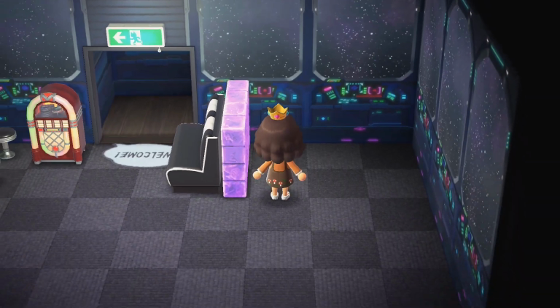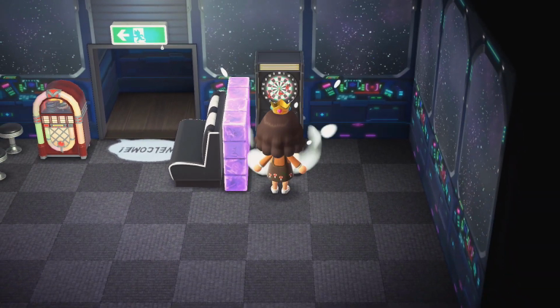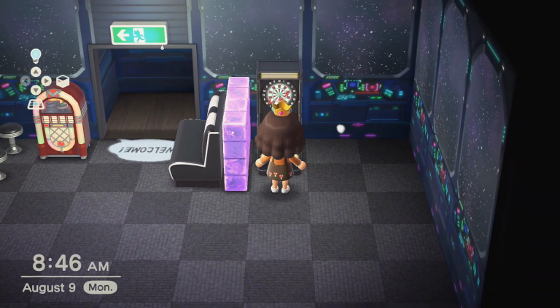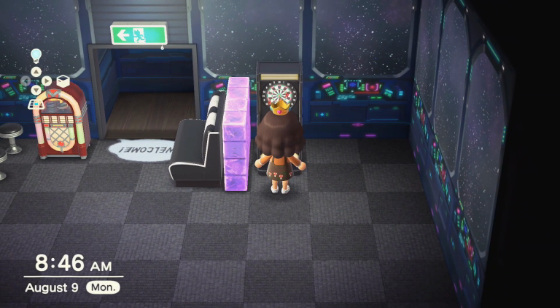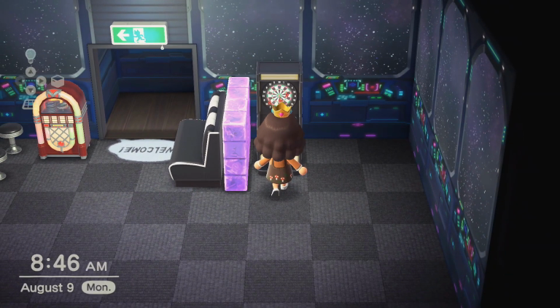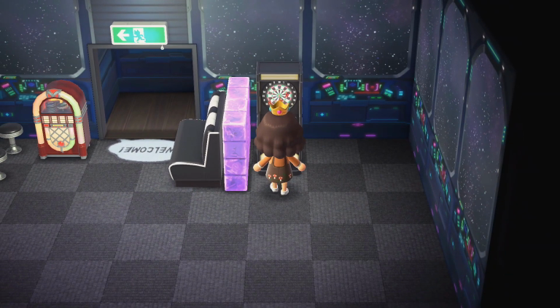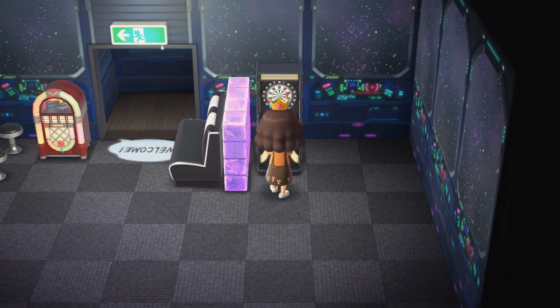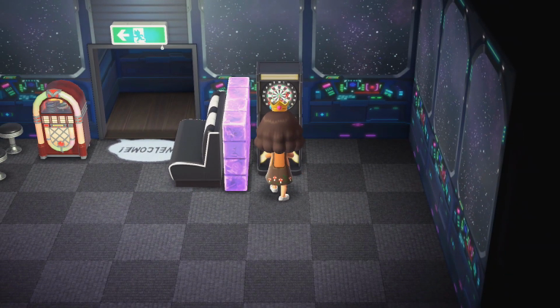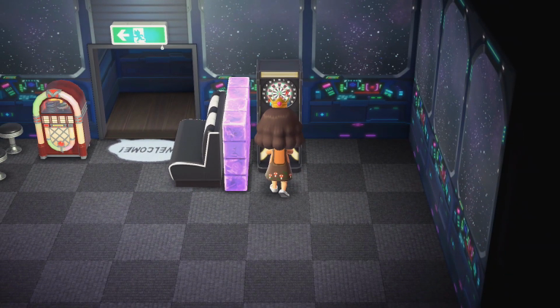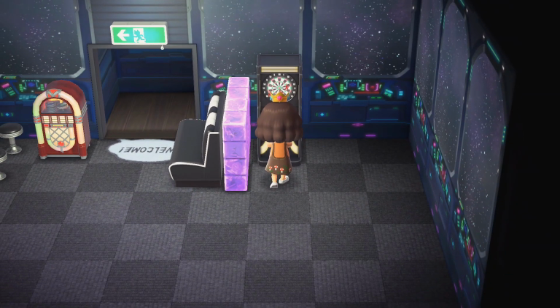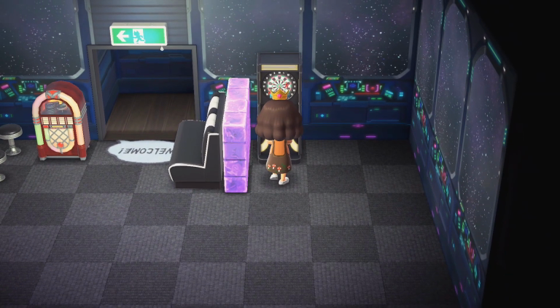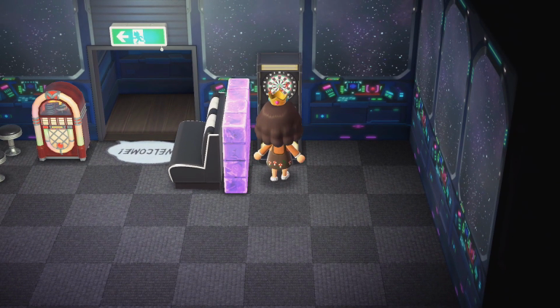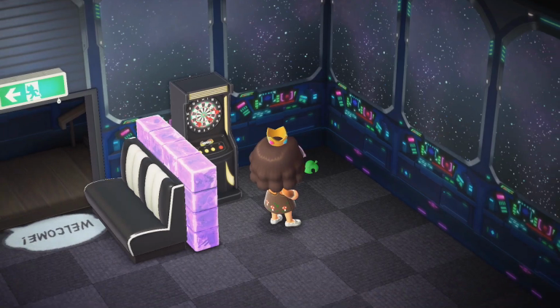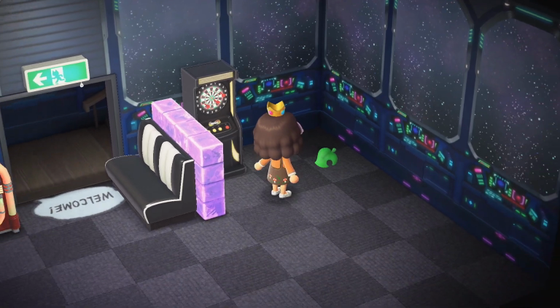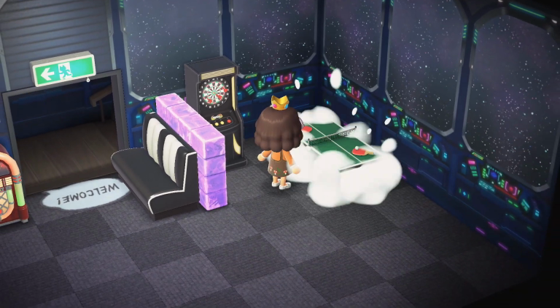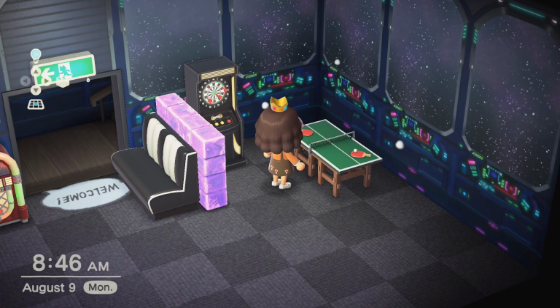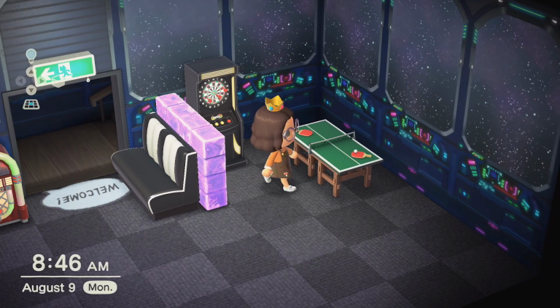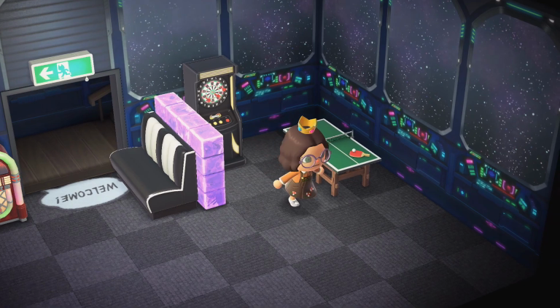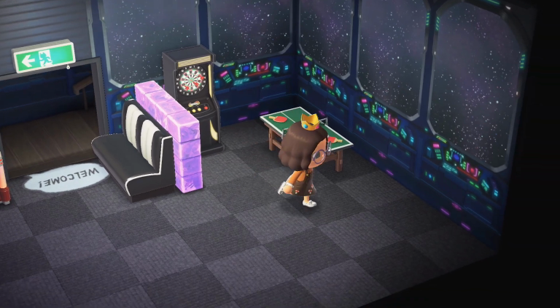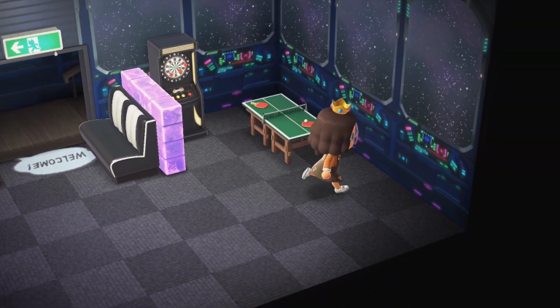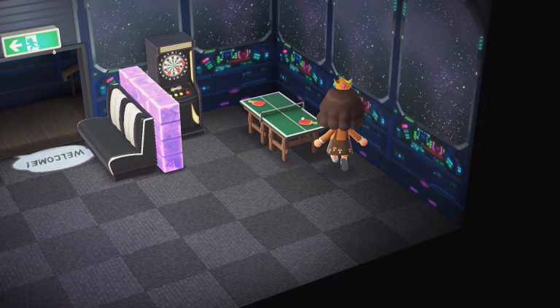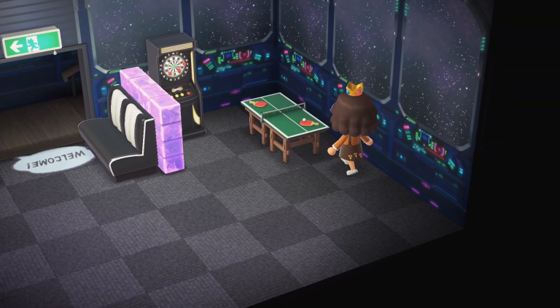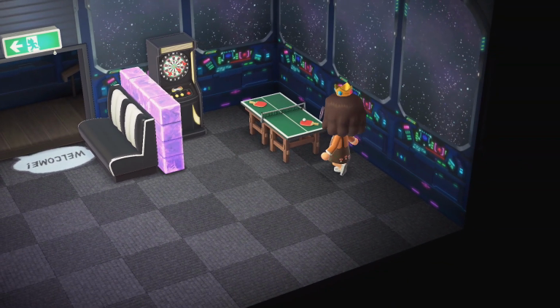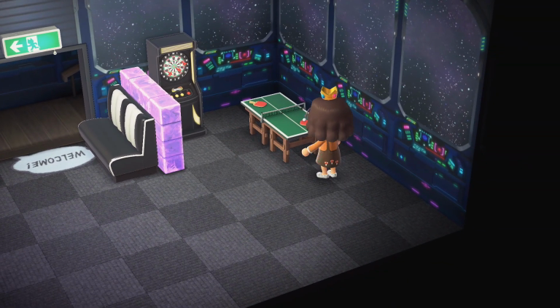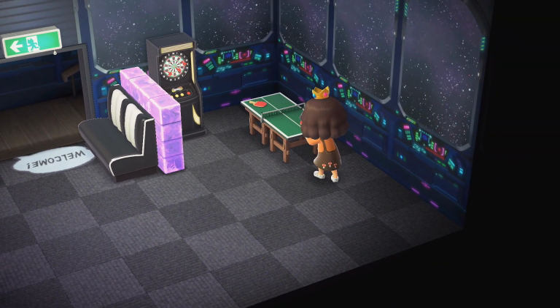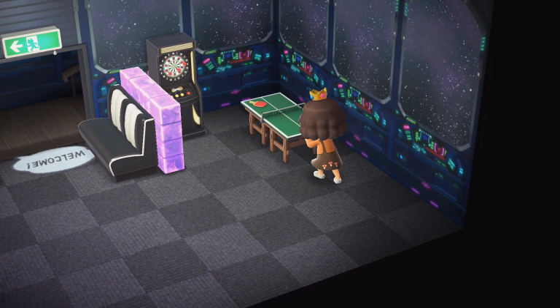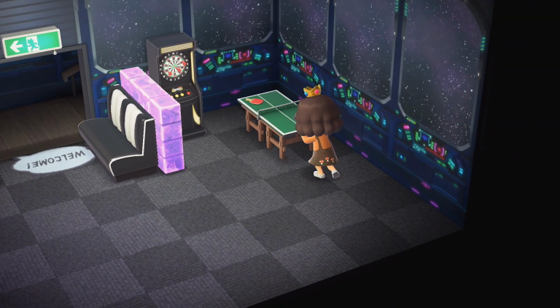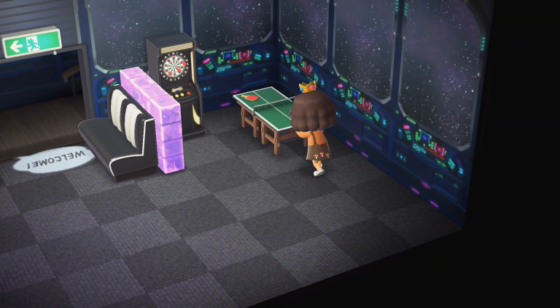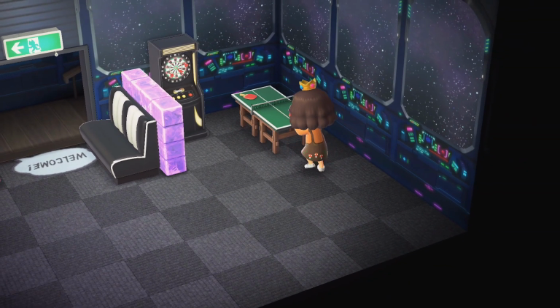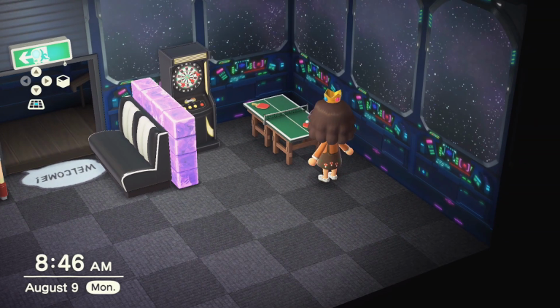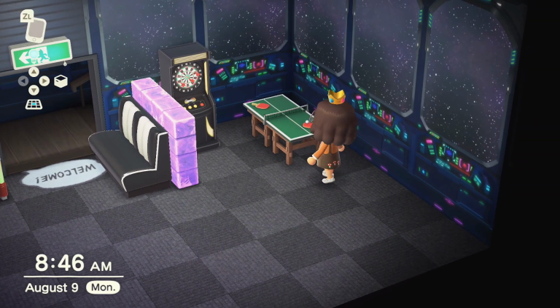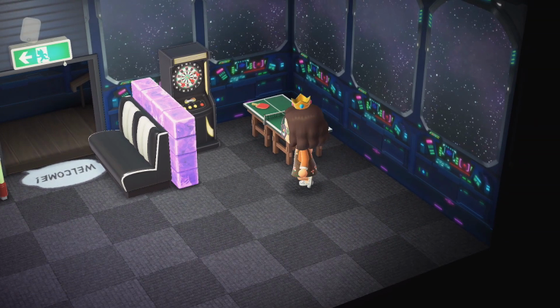To the left of the entrance, I set up a sitting area as well as an area for darts and ping pong. This was separated by a frozen partition to match what's at the bar.